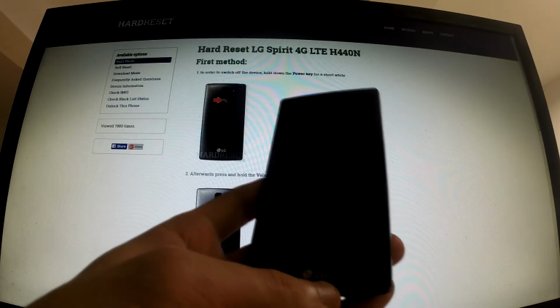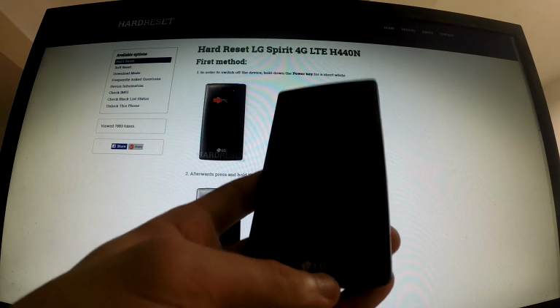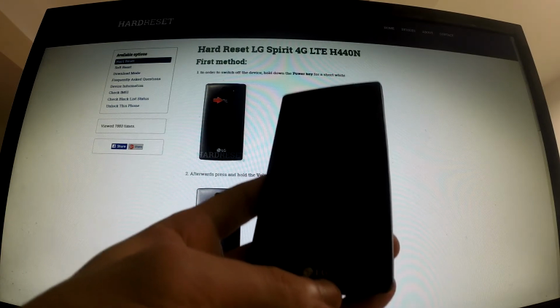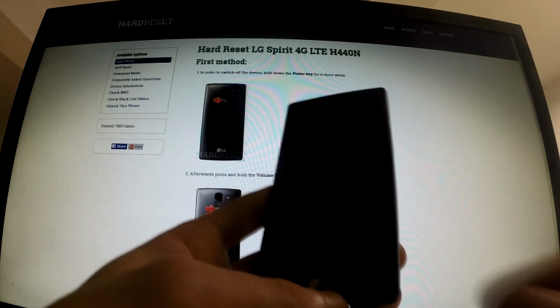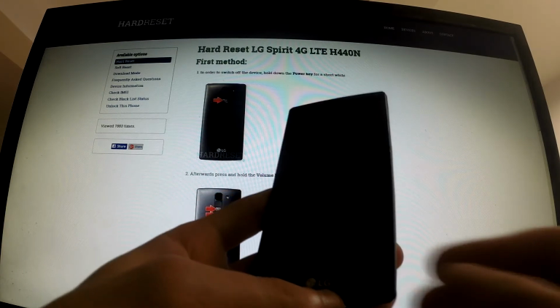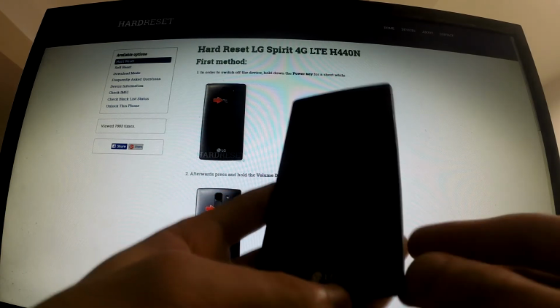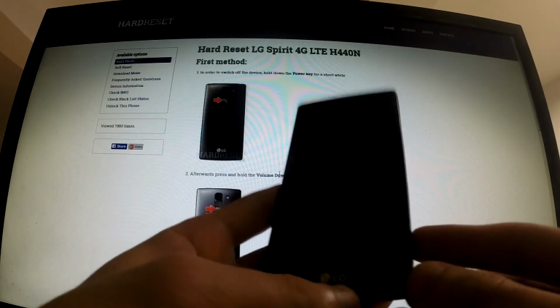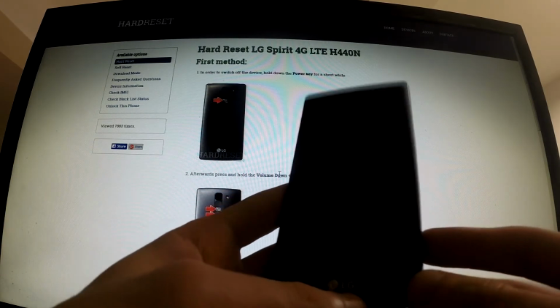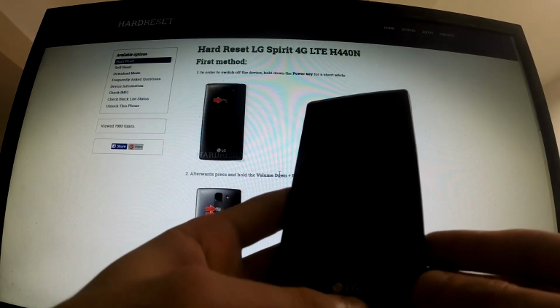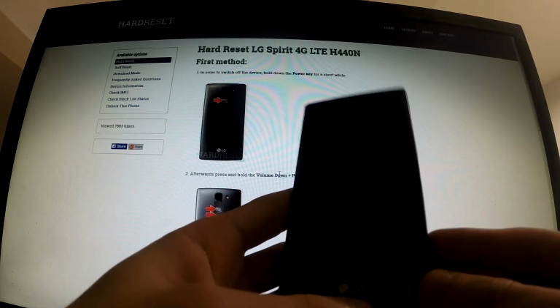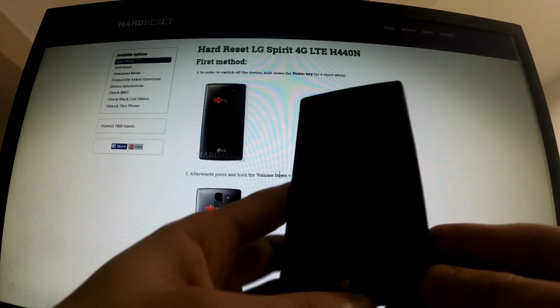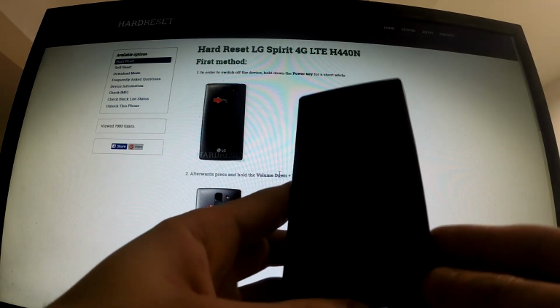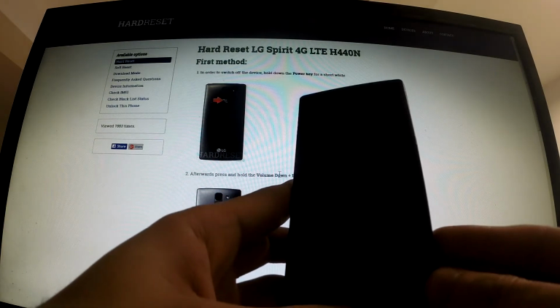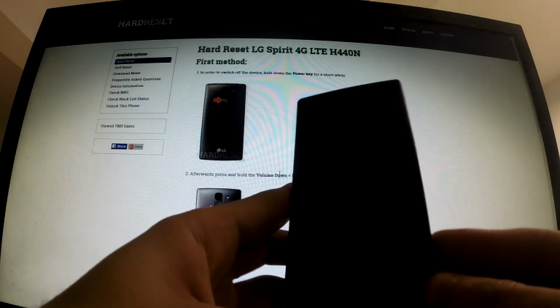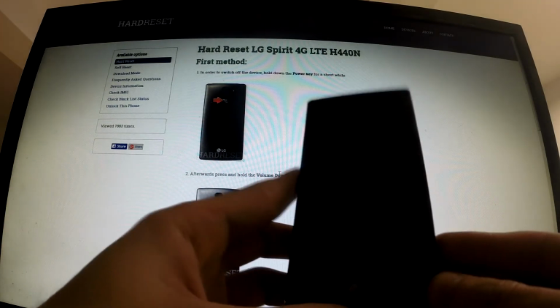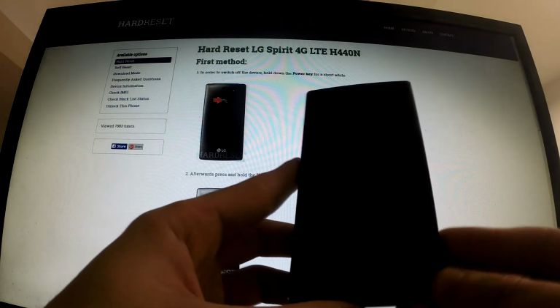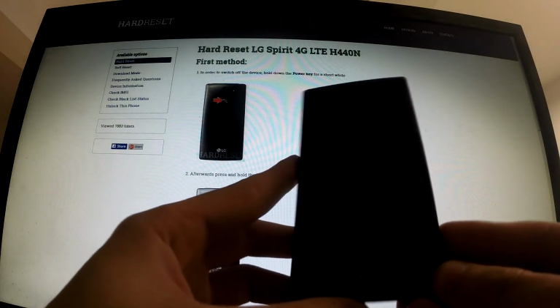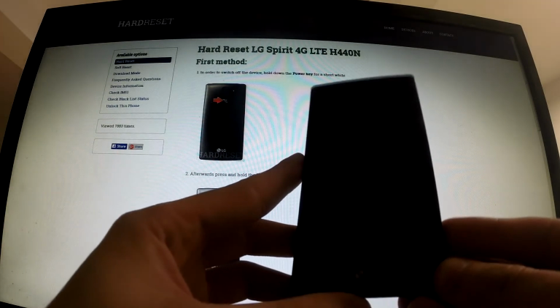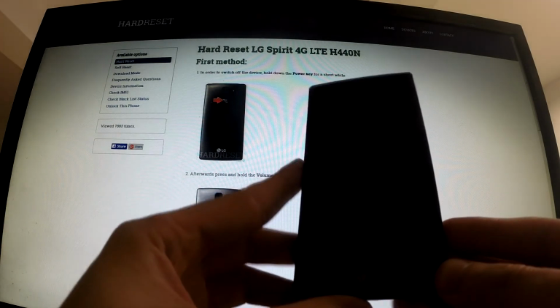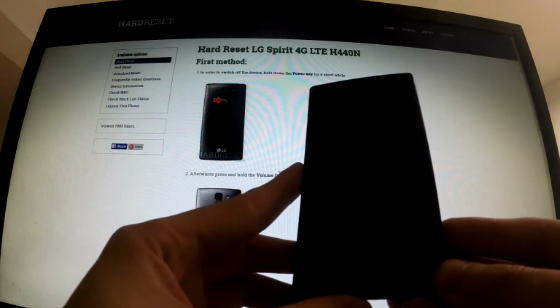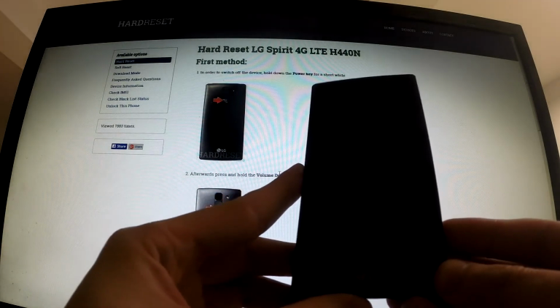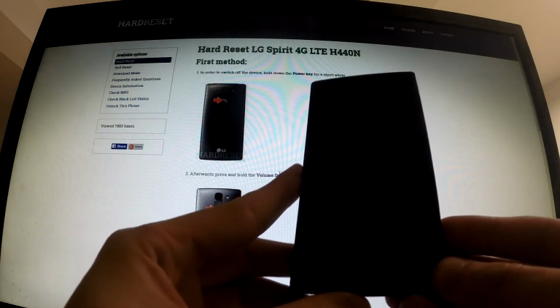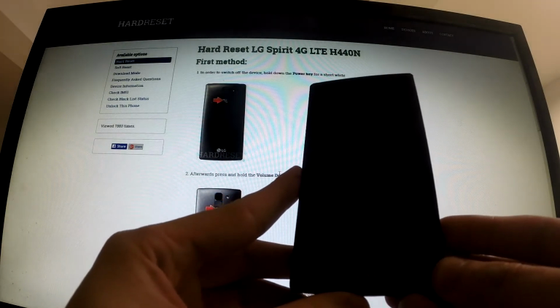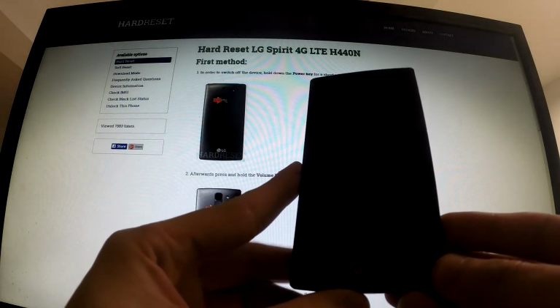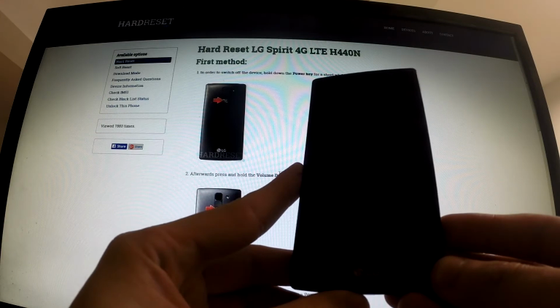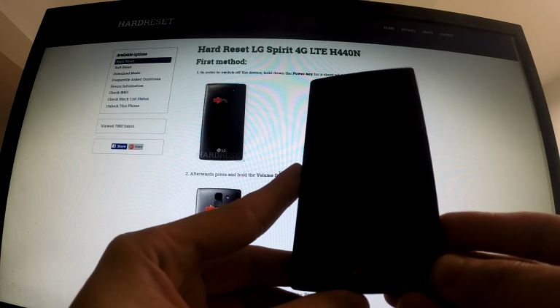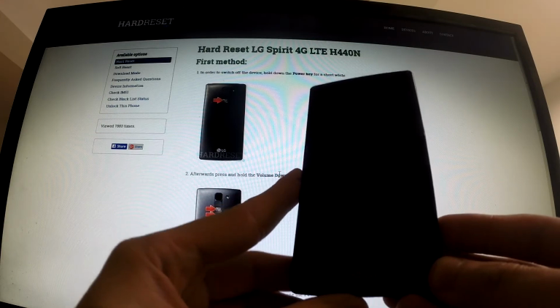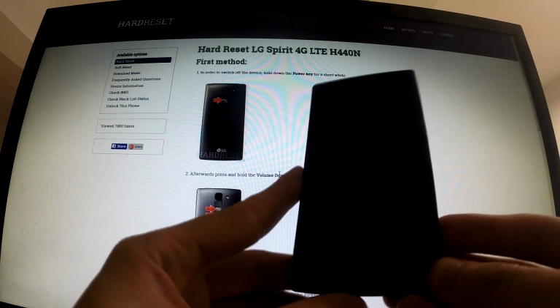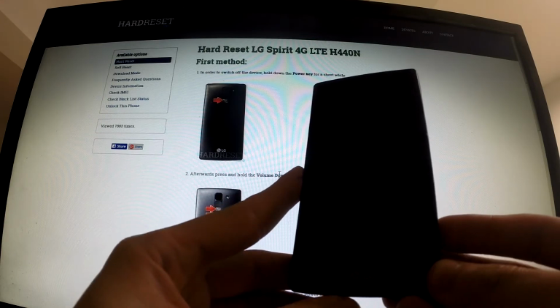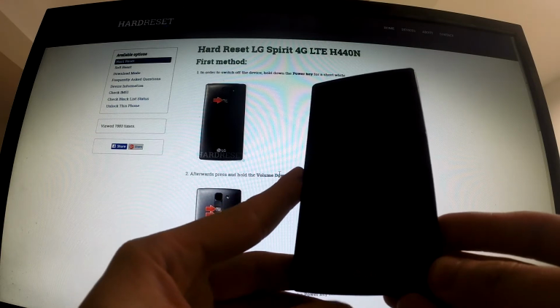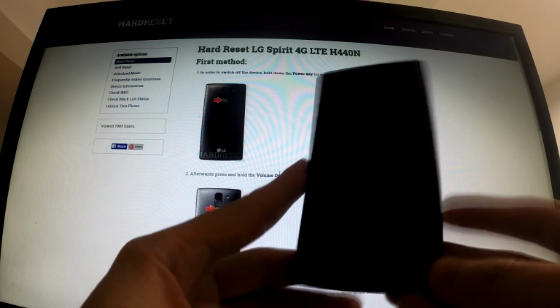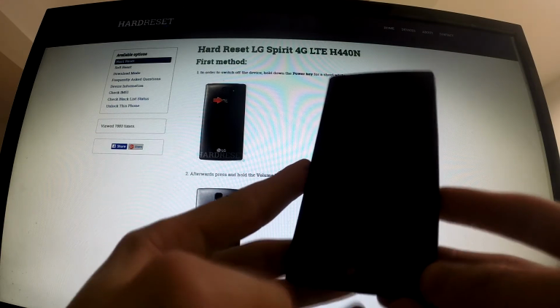Hello, I've got LG Spirit and I want to show you how to perform a factory reset on this phone.